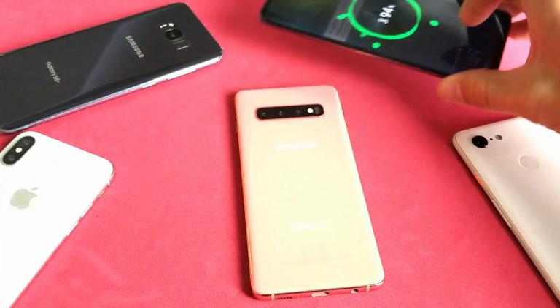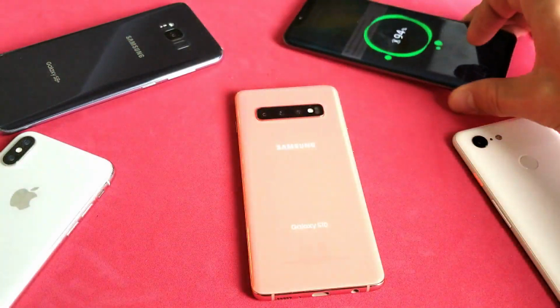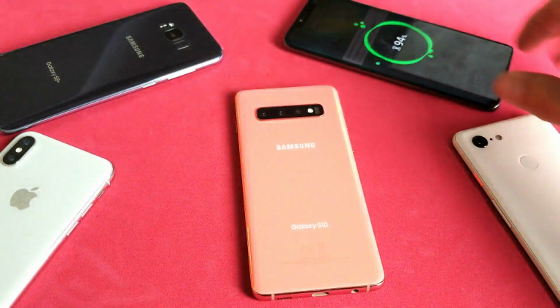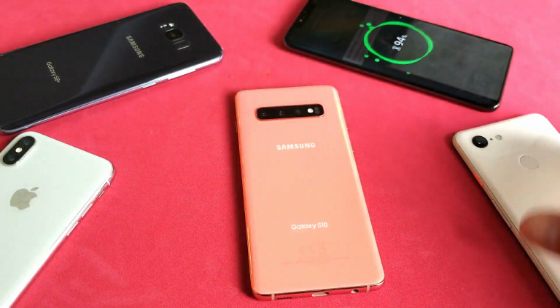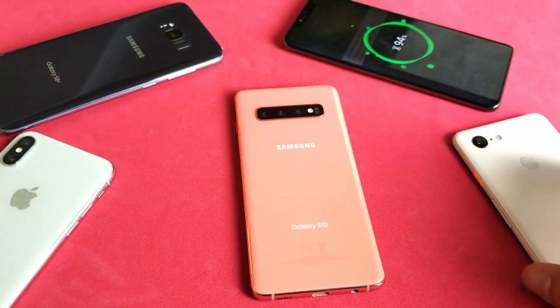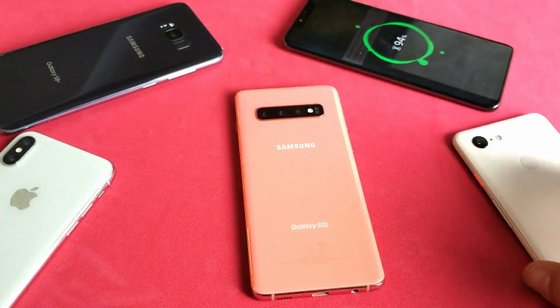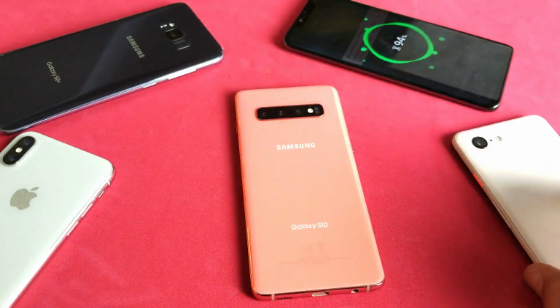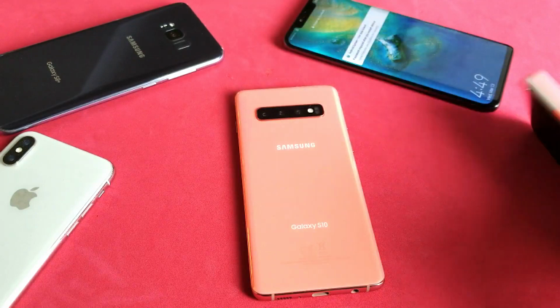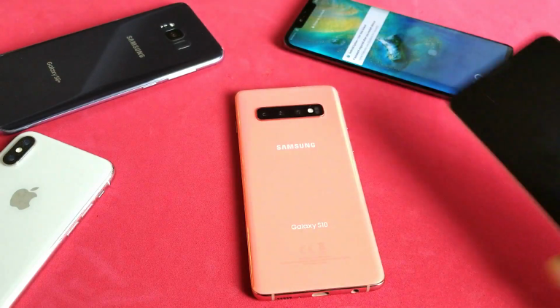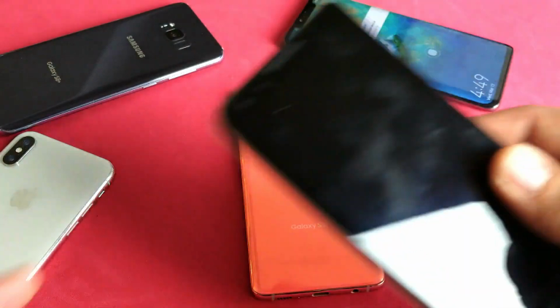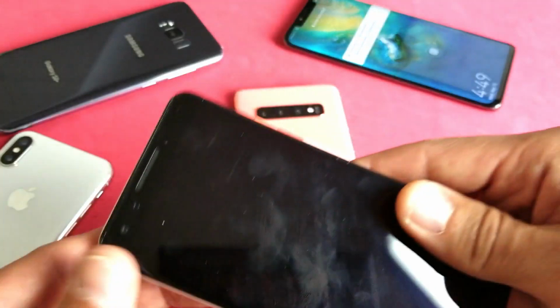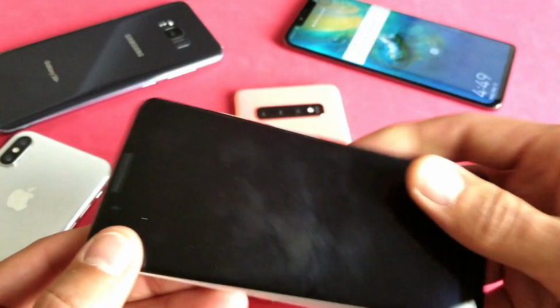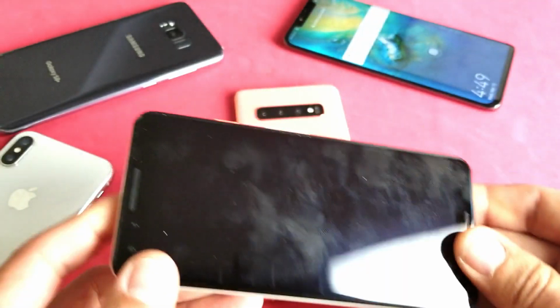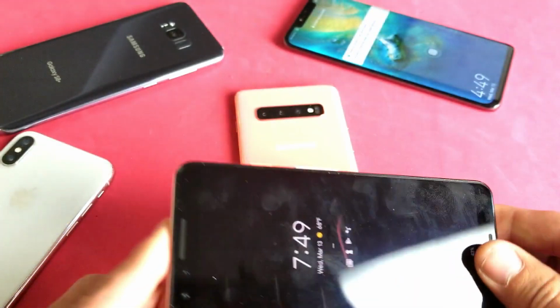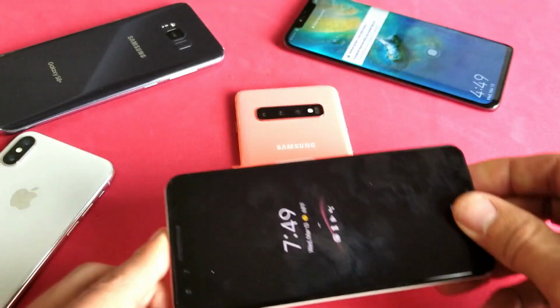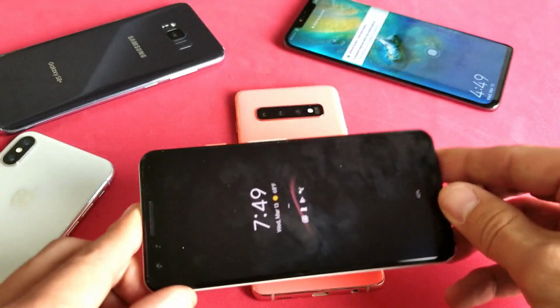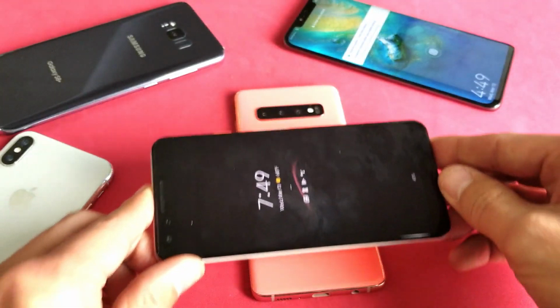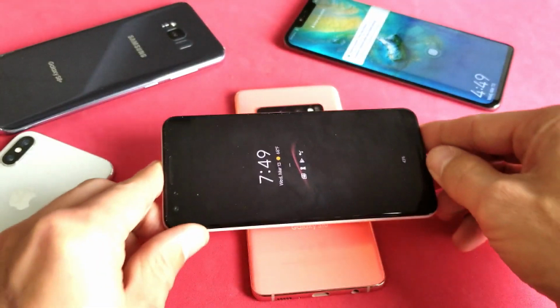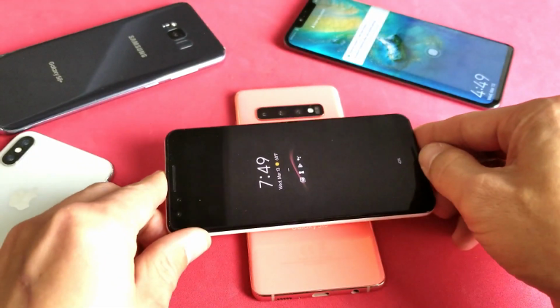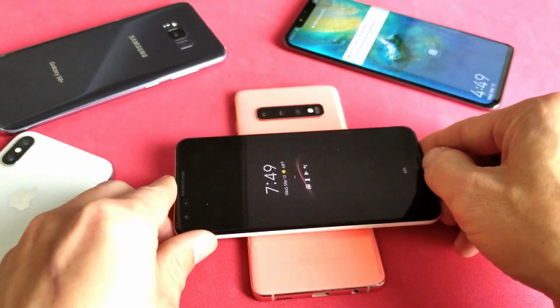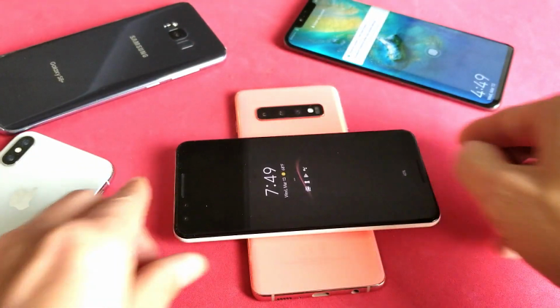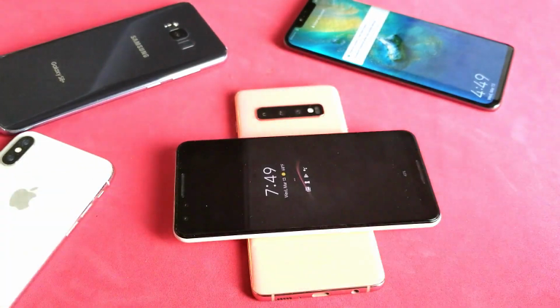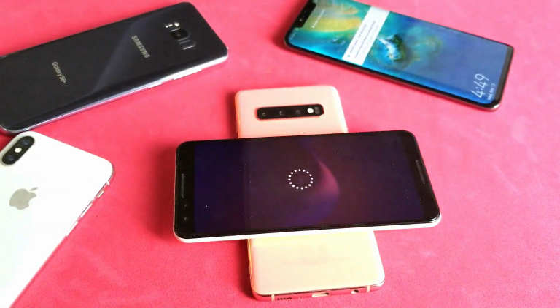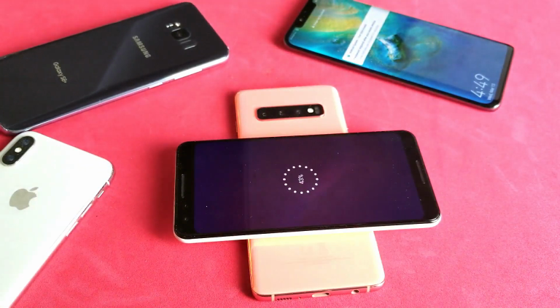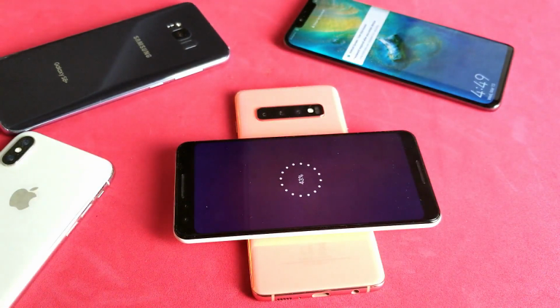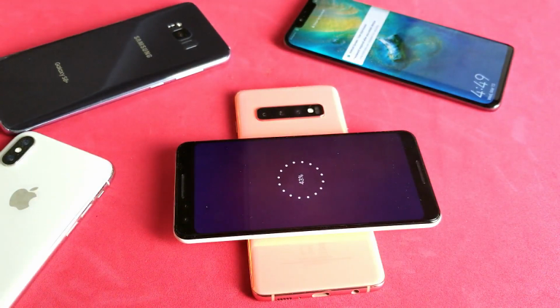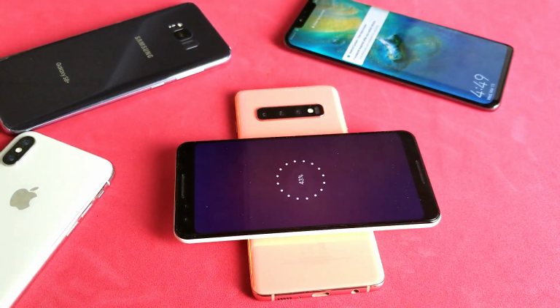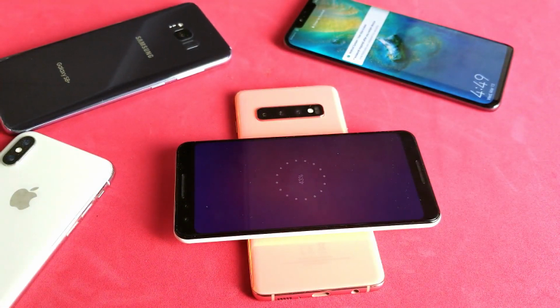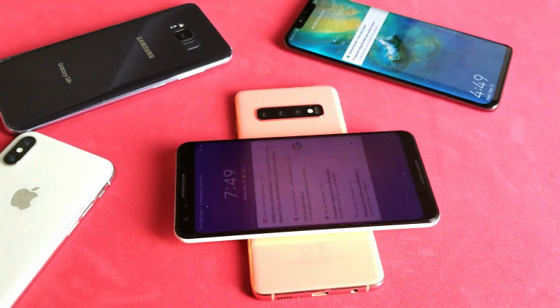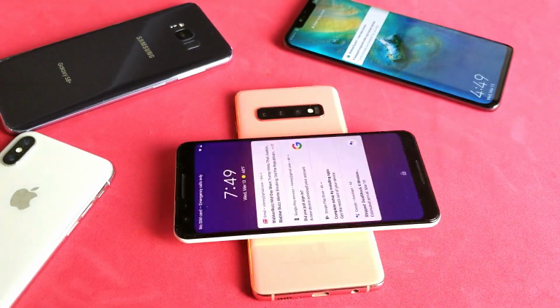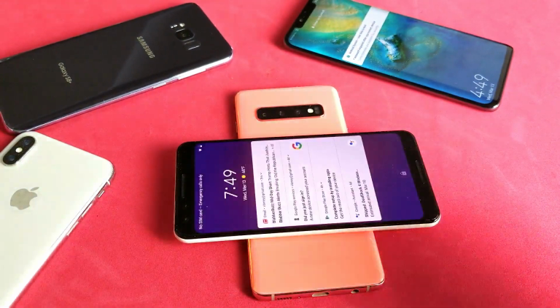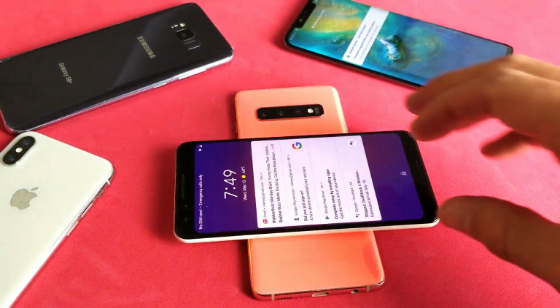How about a Google Pixel 3? Let's go ahead and pop that bad boy on there. There you guys go.